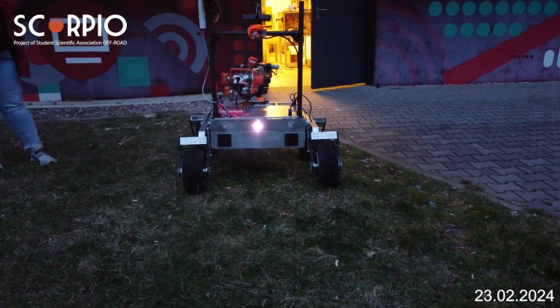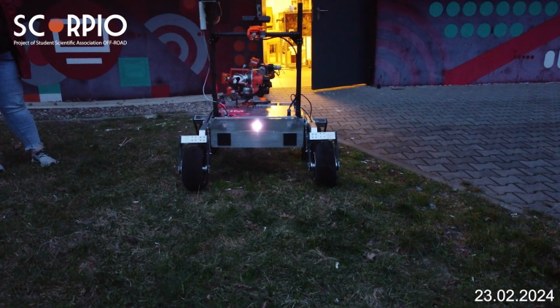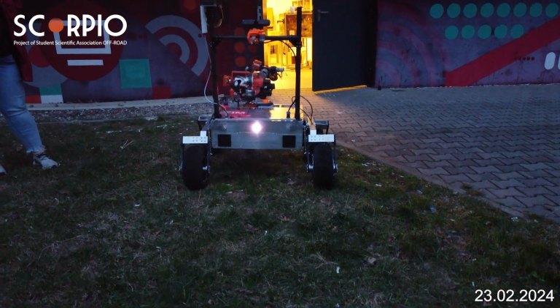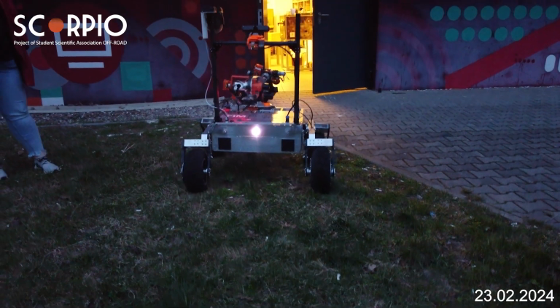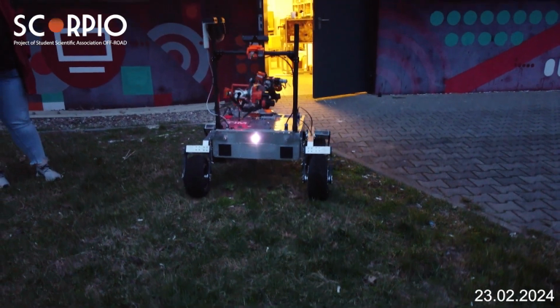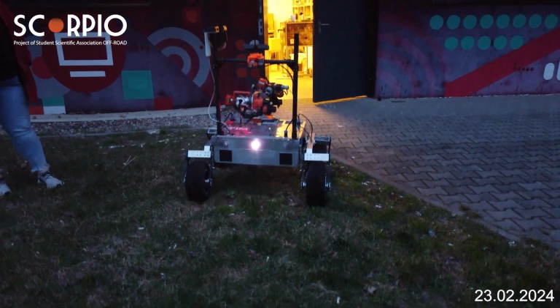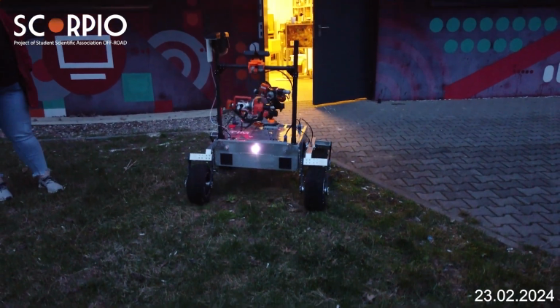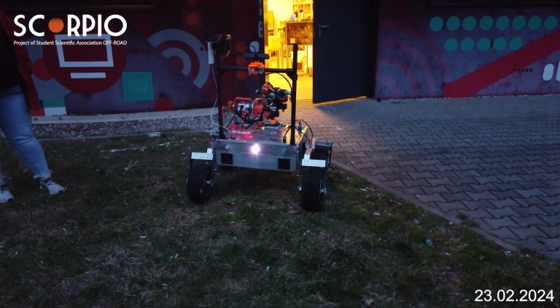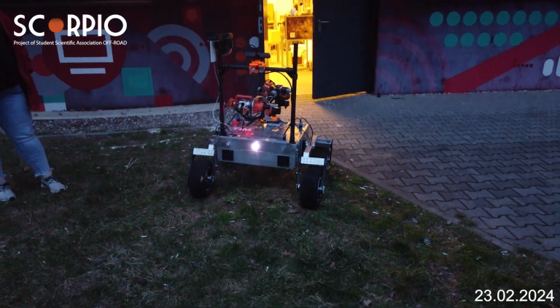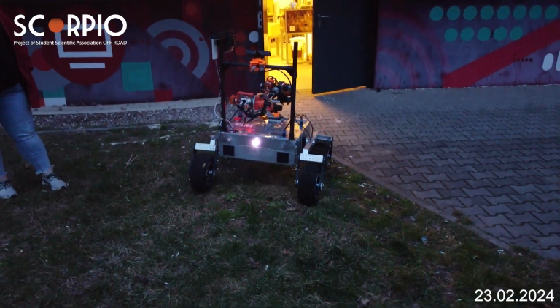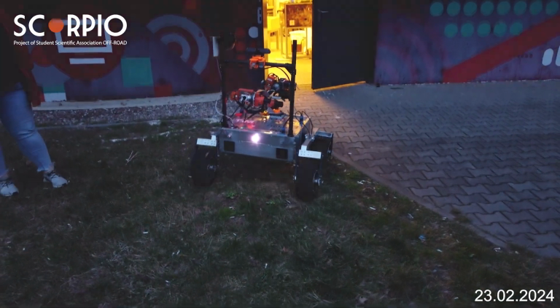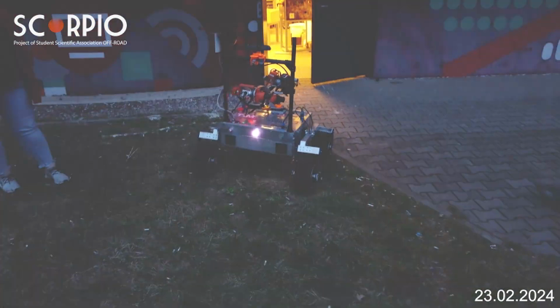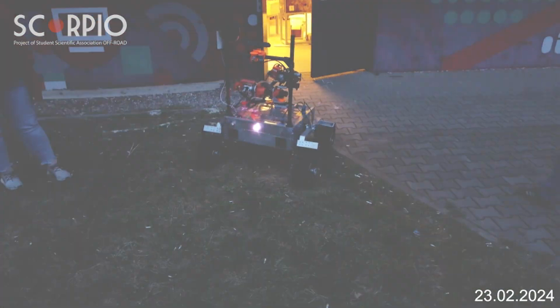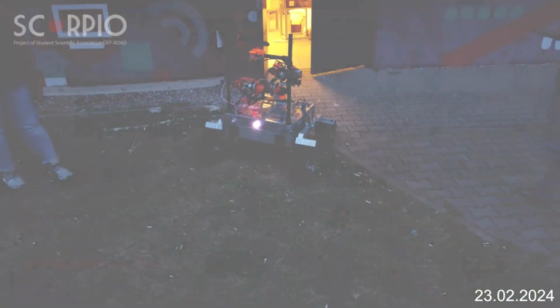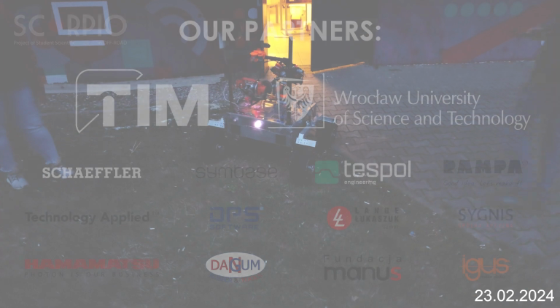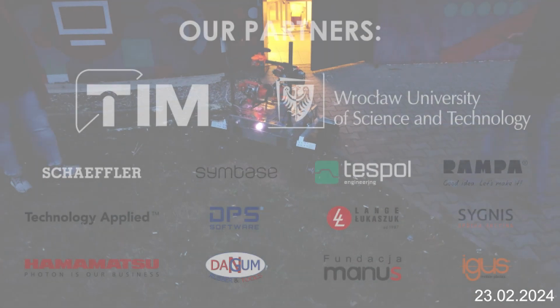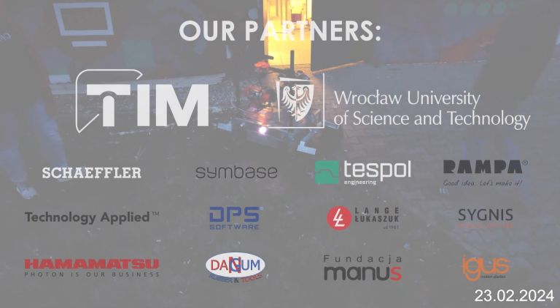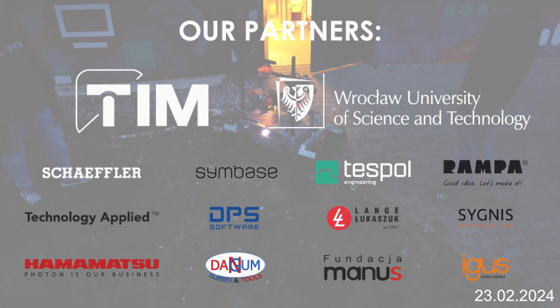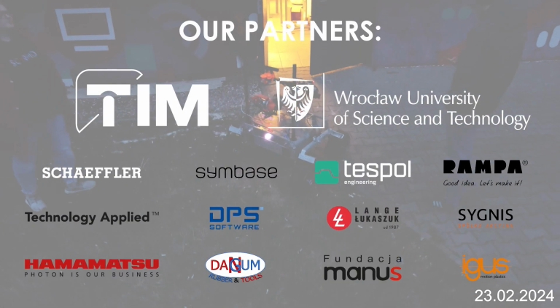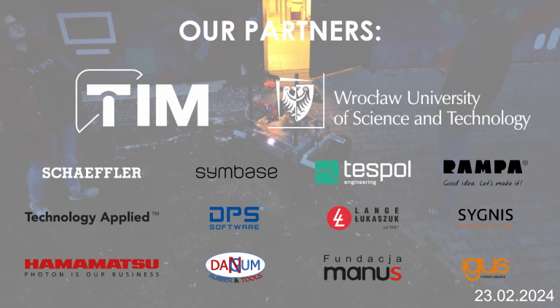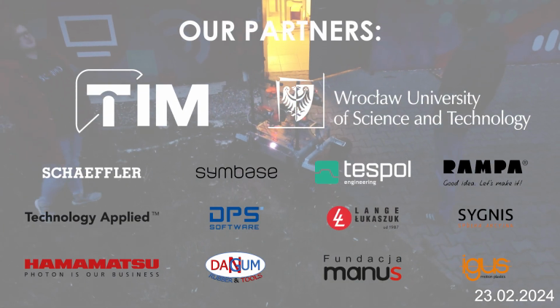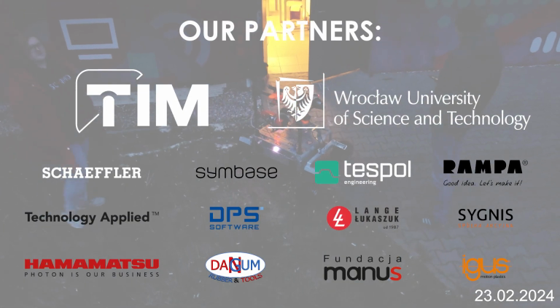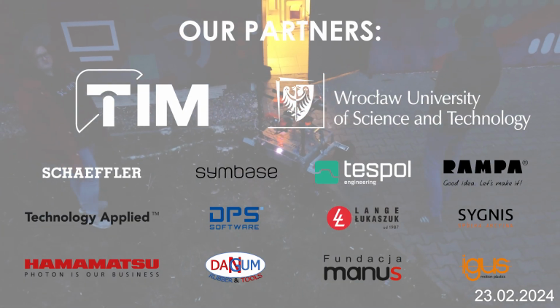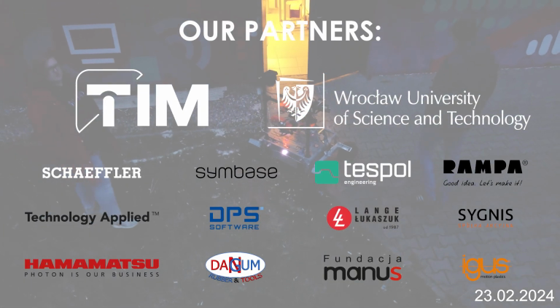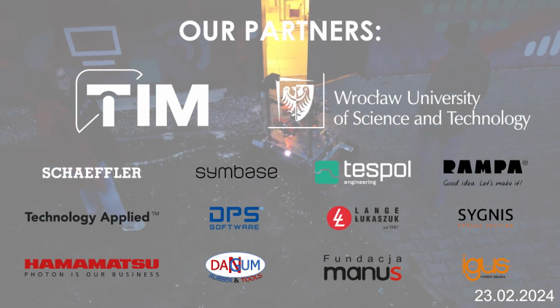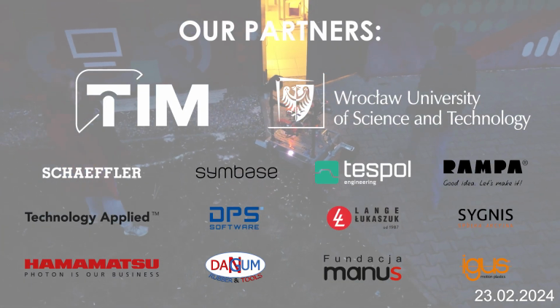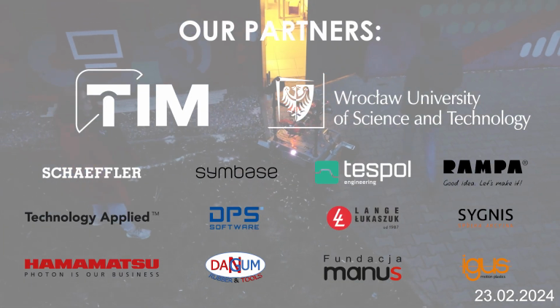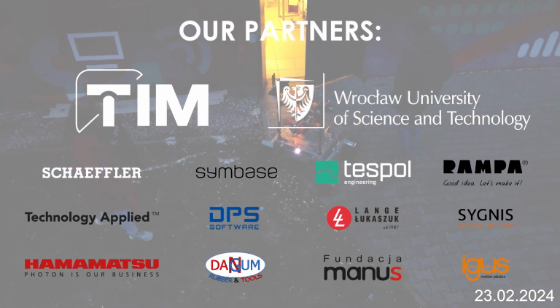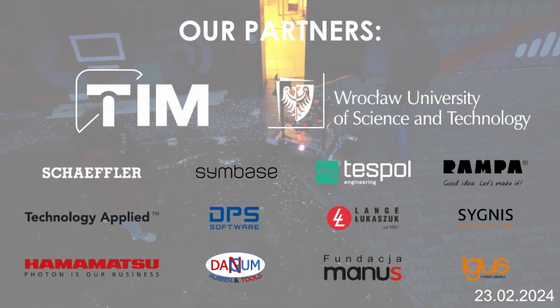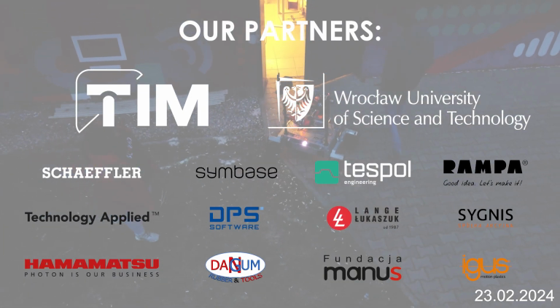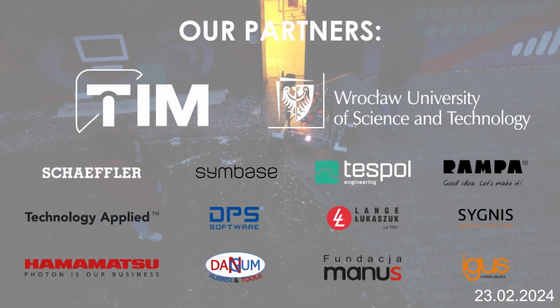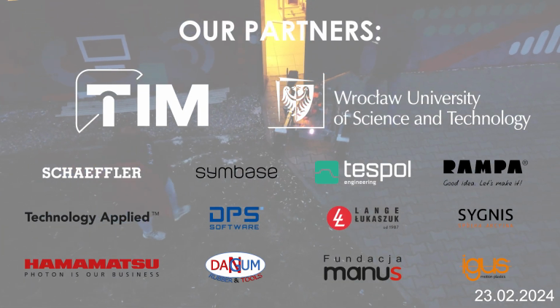Thank you. We hope to see you soon in Utah at the URC 2024 Finals.